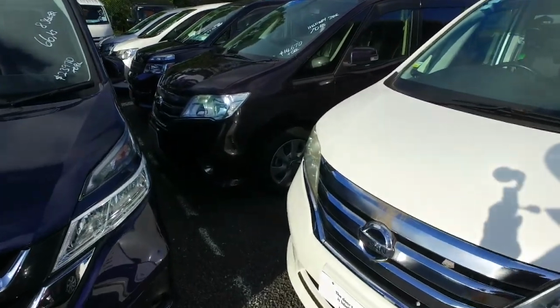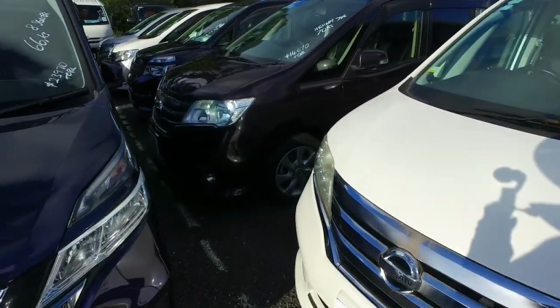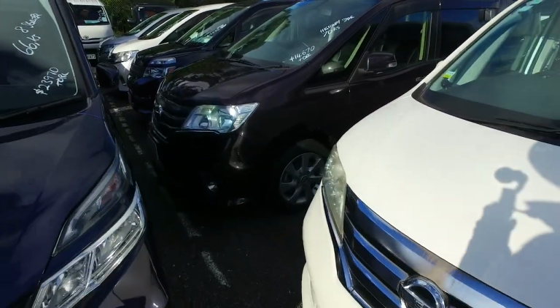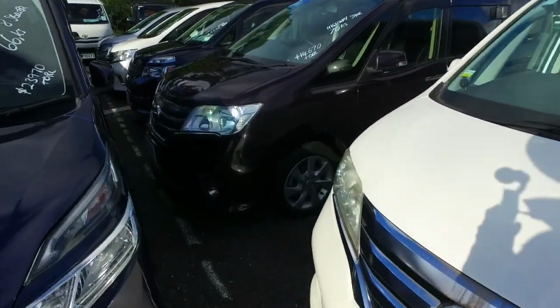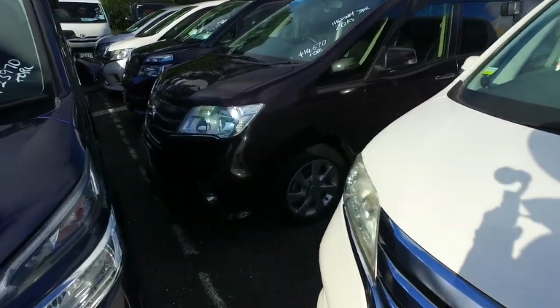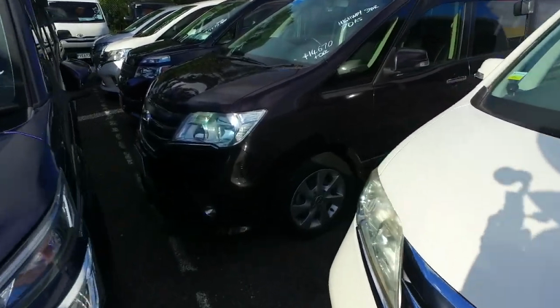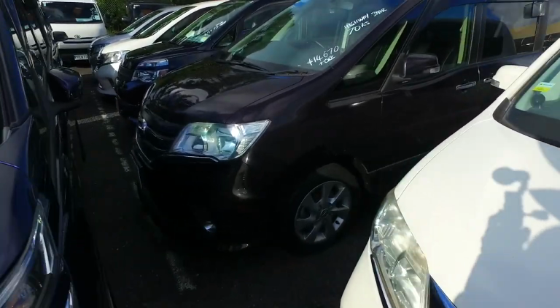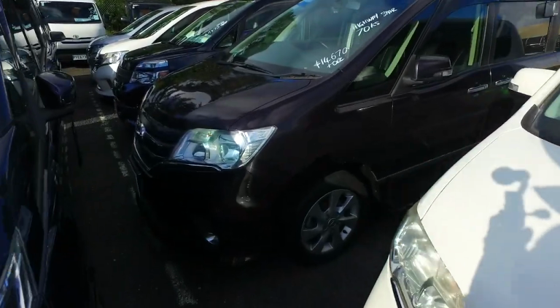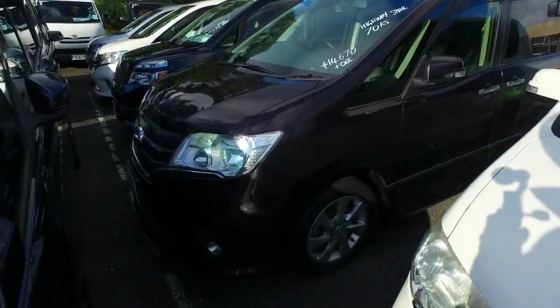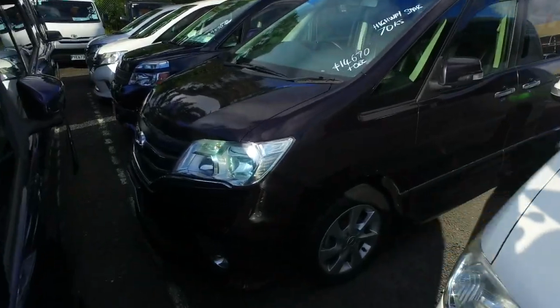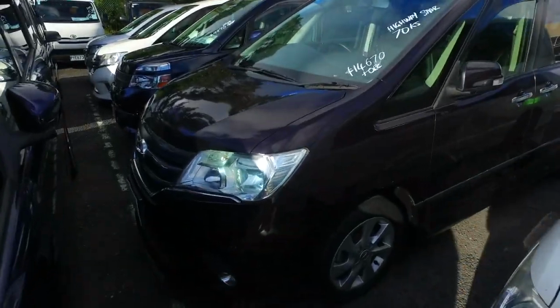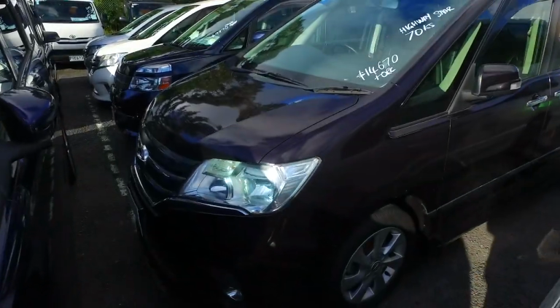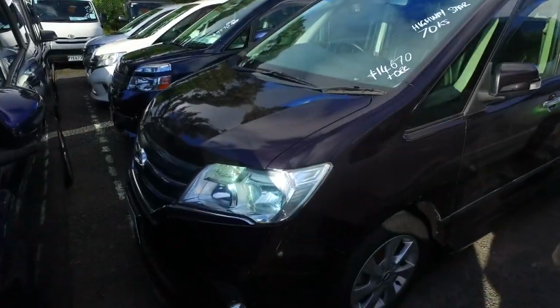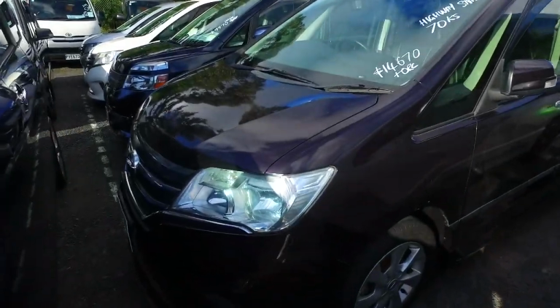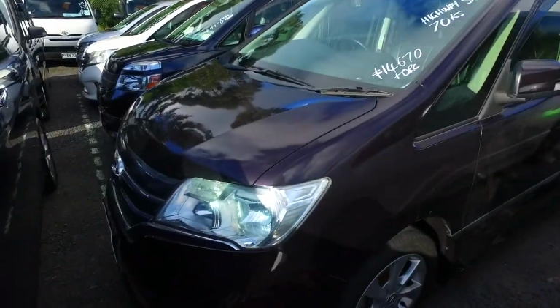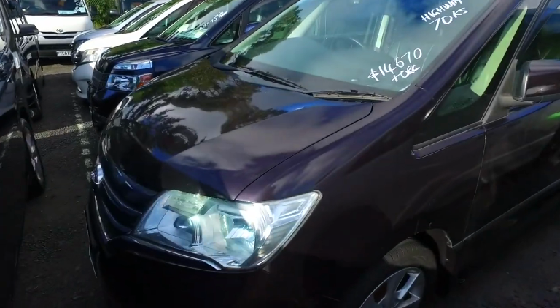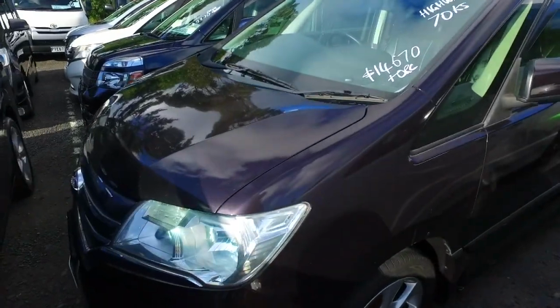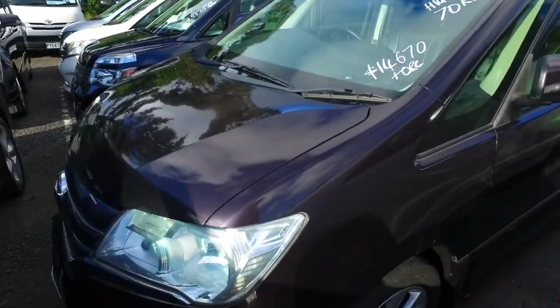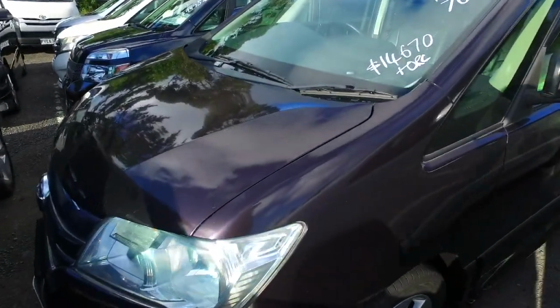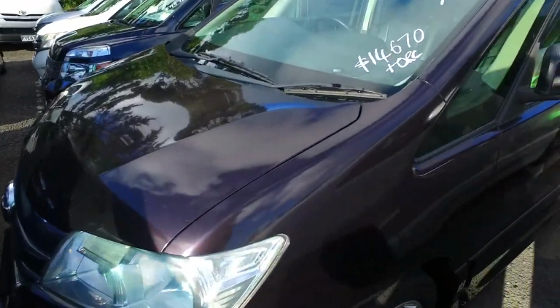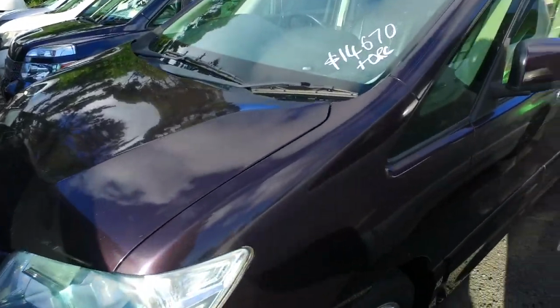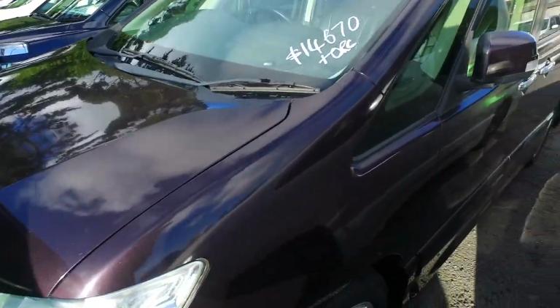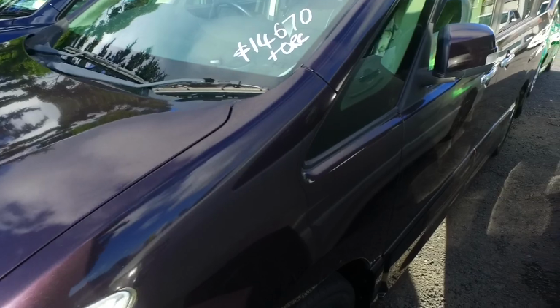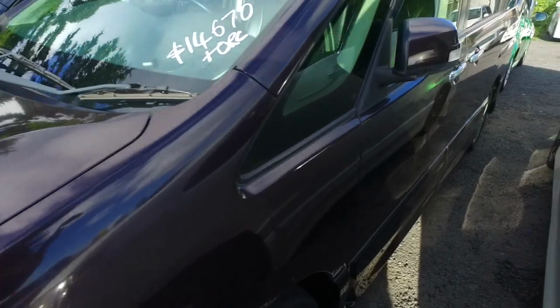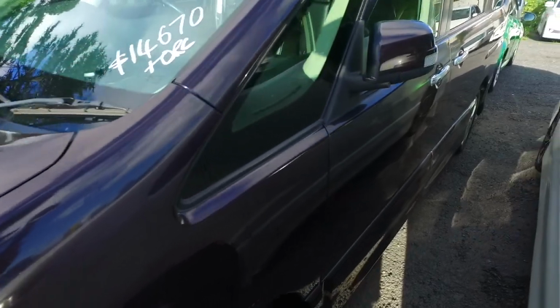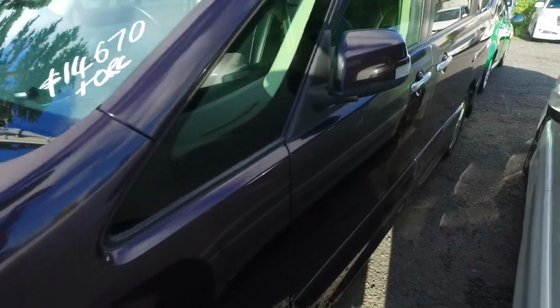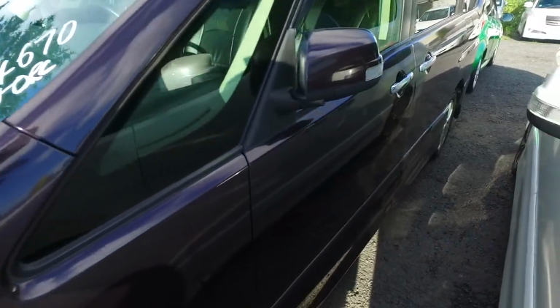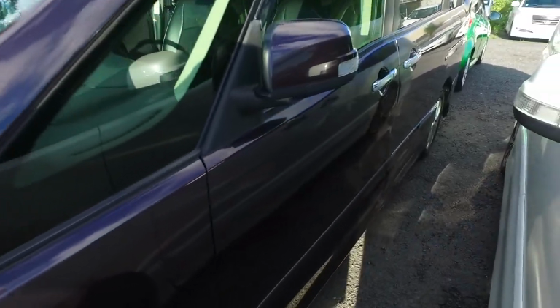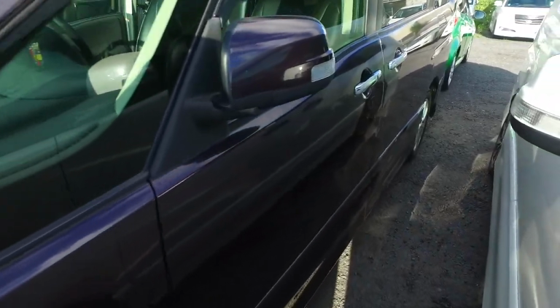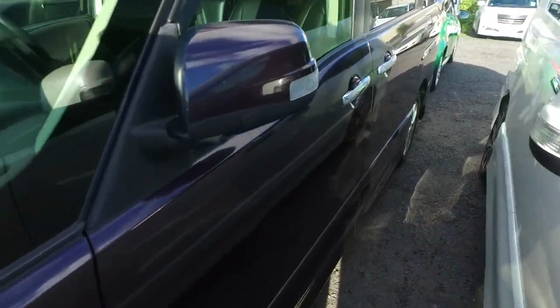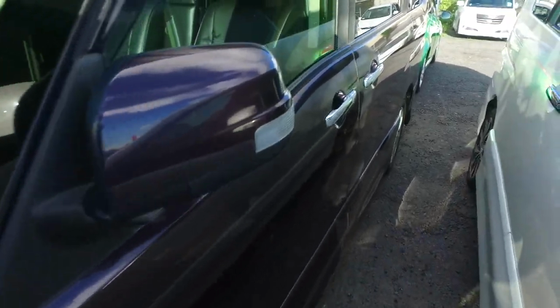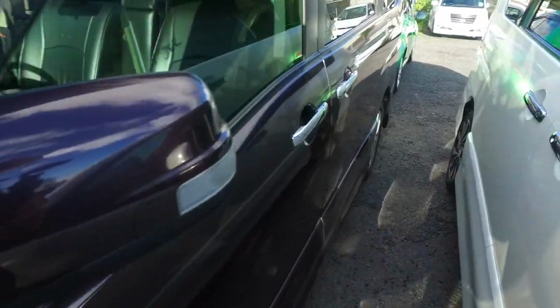Done just over 70,000 Ks as well, priced at $14,600 plus on-road costs.